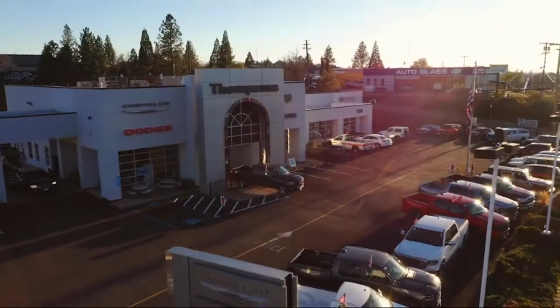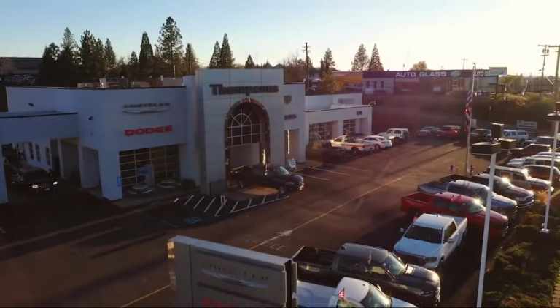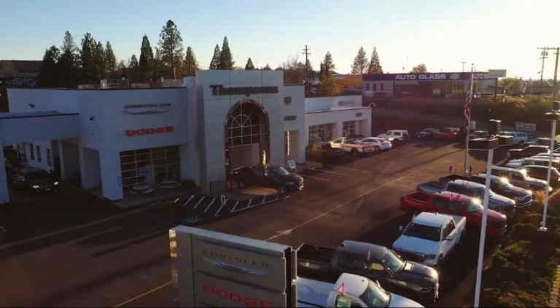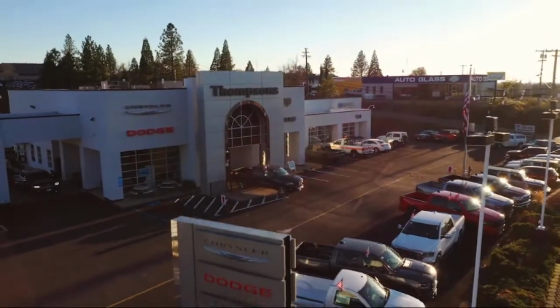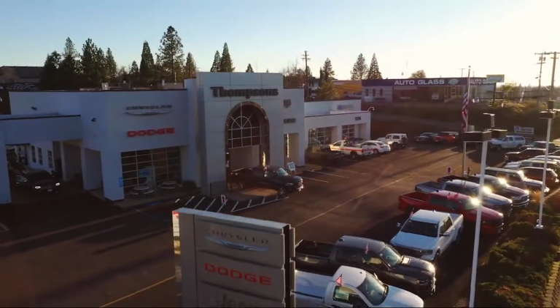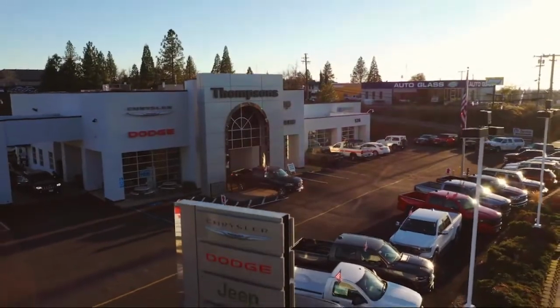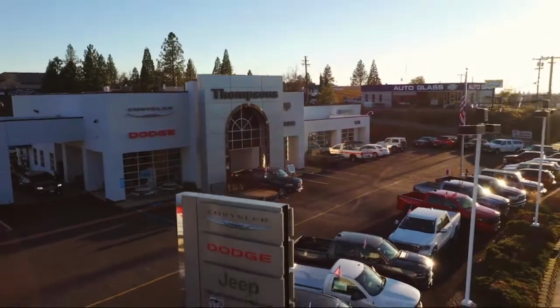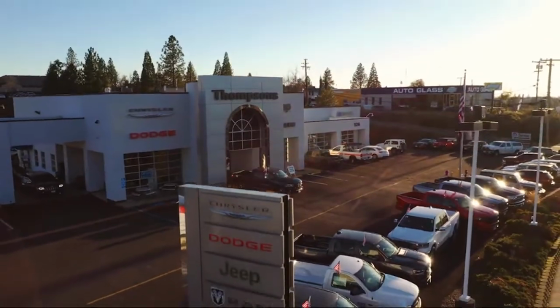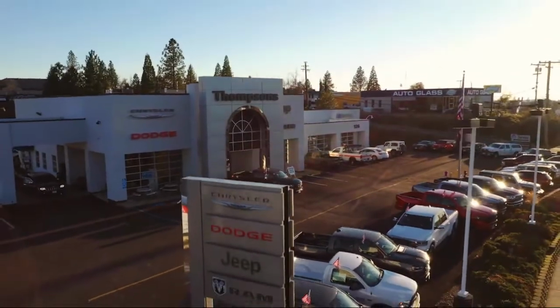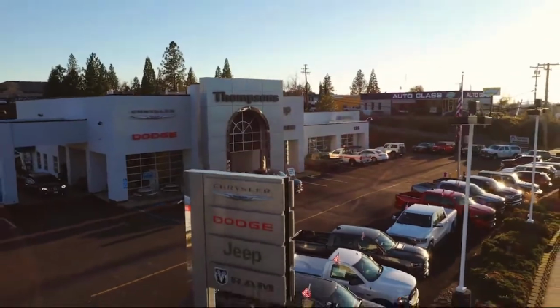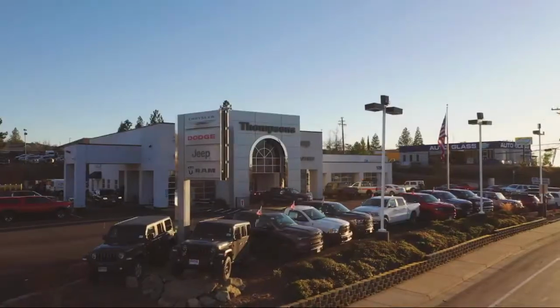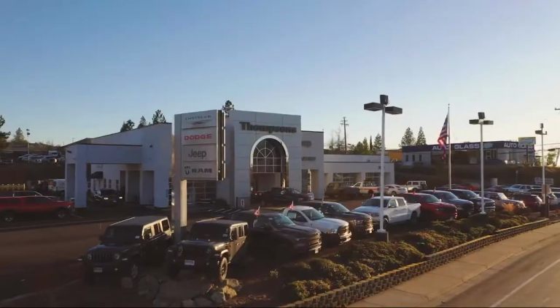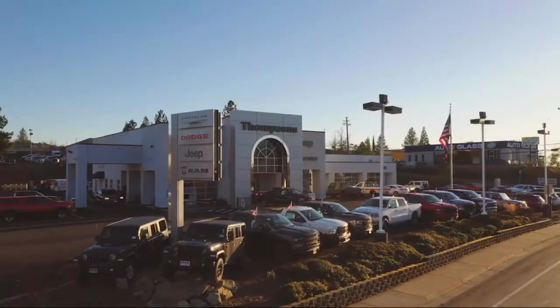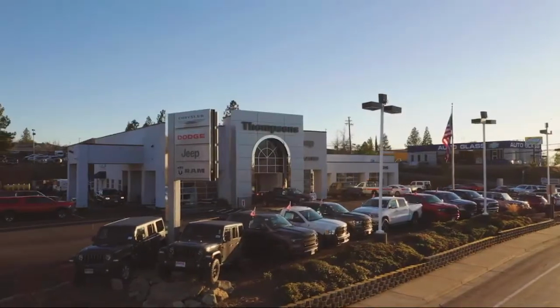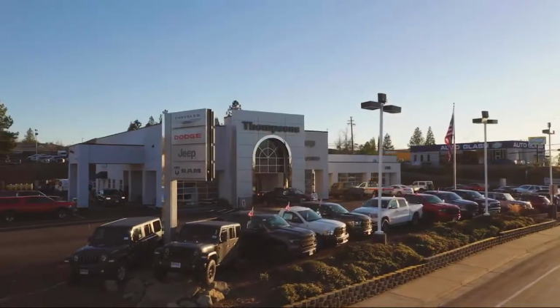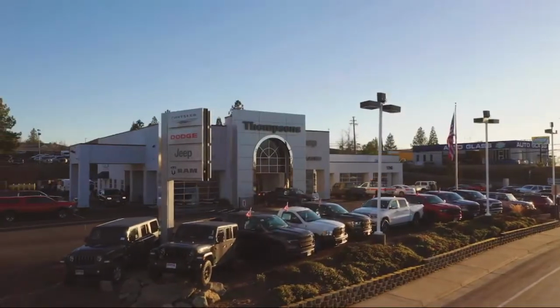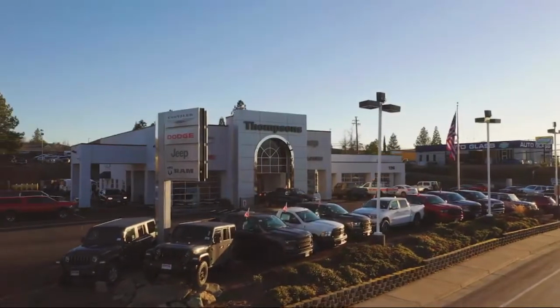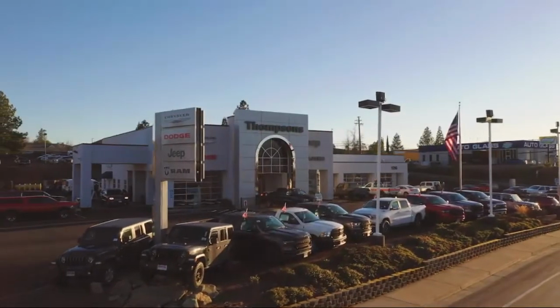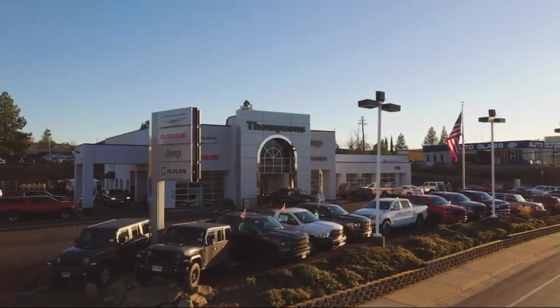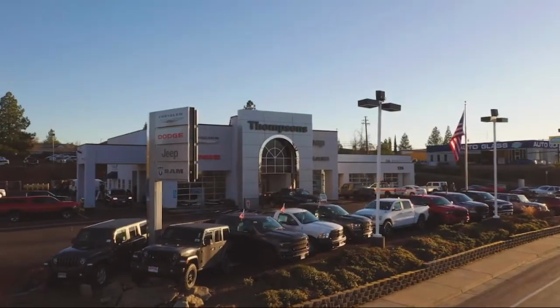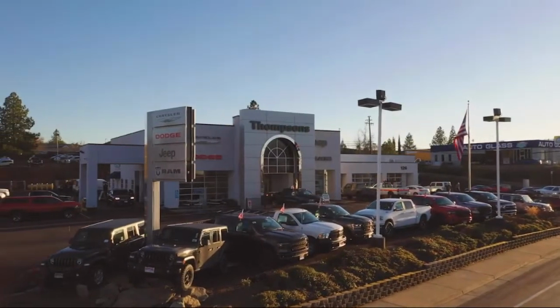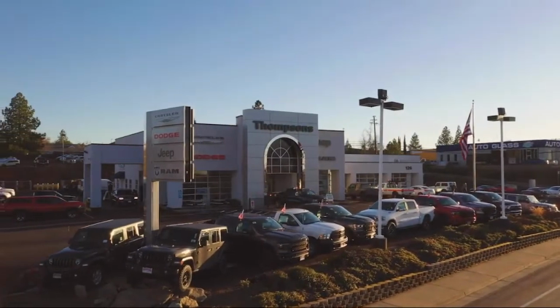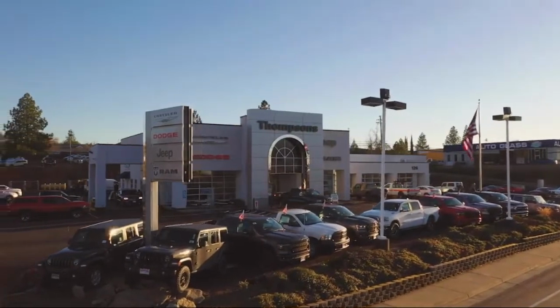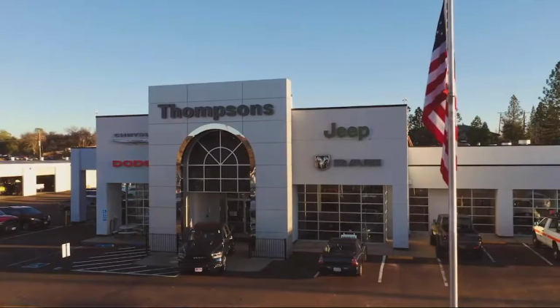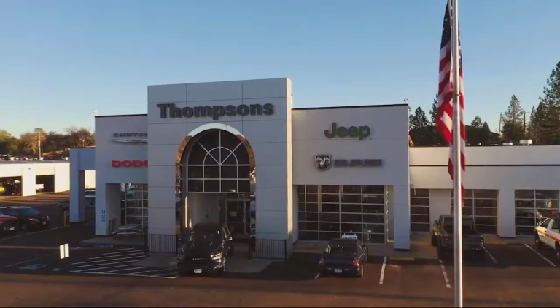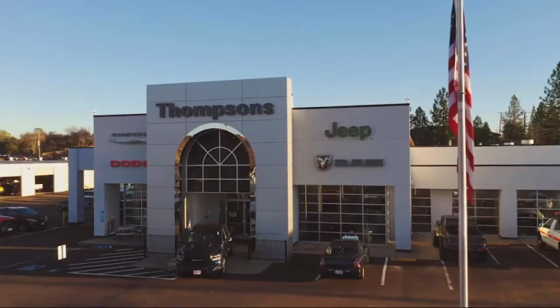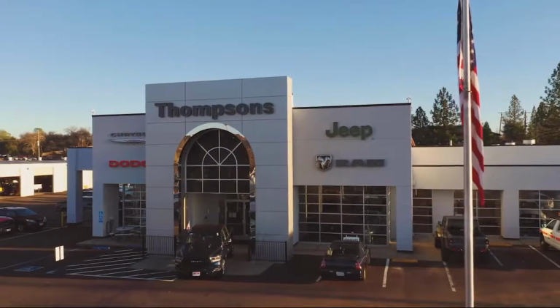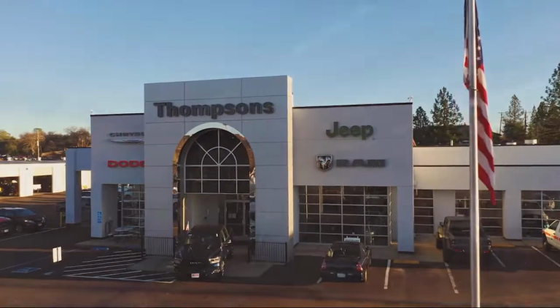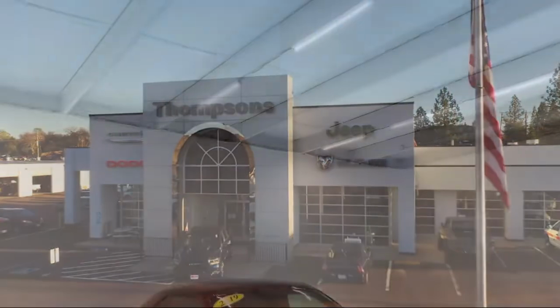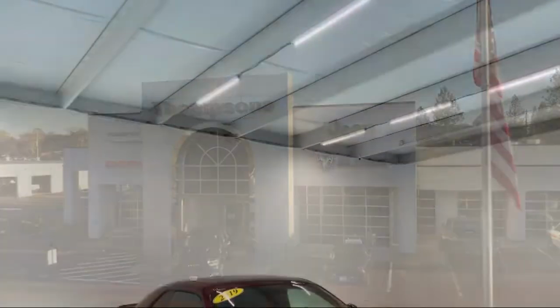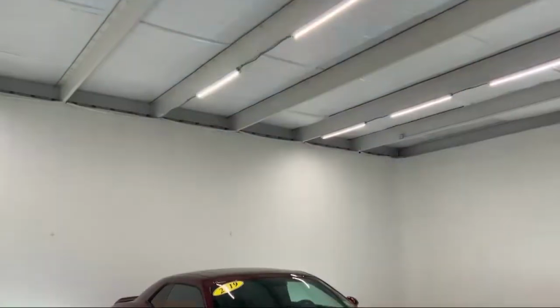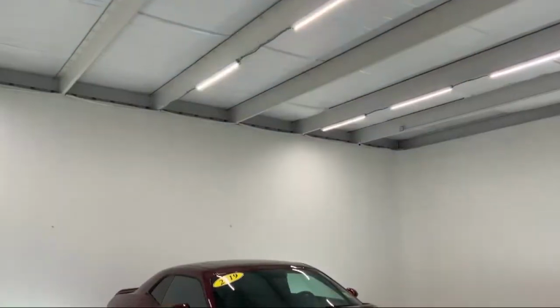Welcome to Thomson's Chrysler Dodge Jeep Ram. Here's a look at another one of our great vehicles for sale.